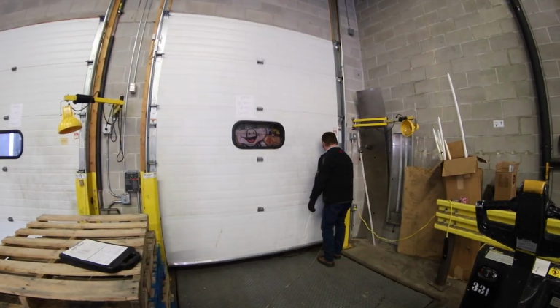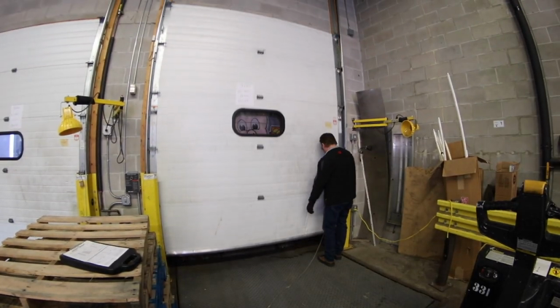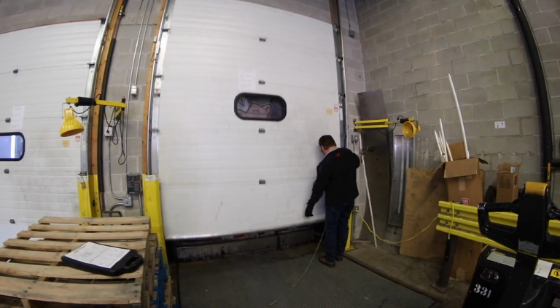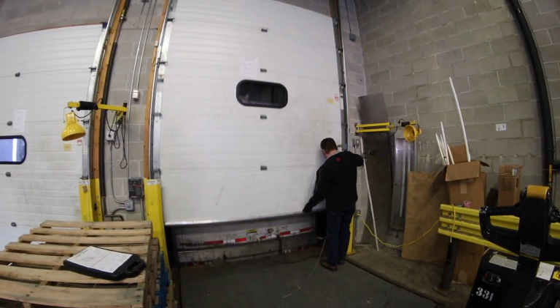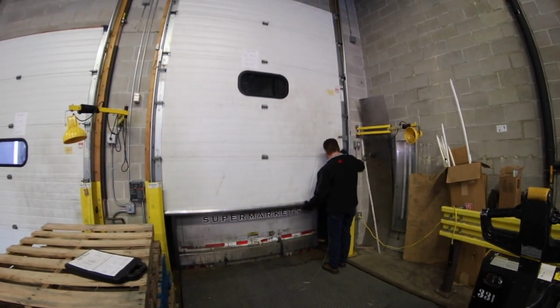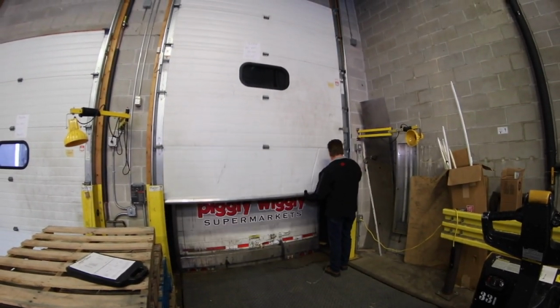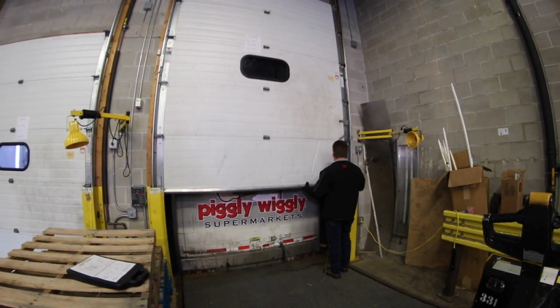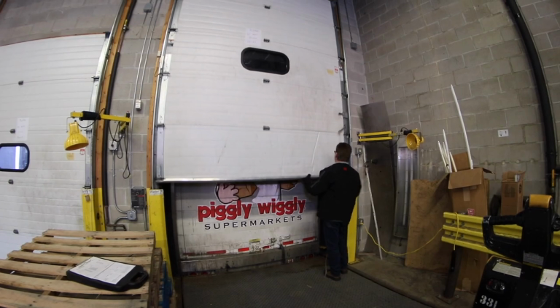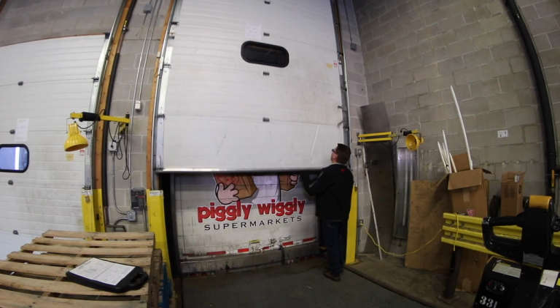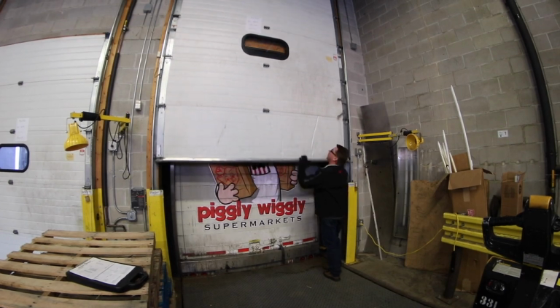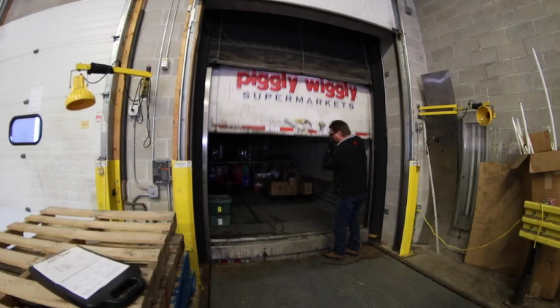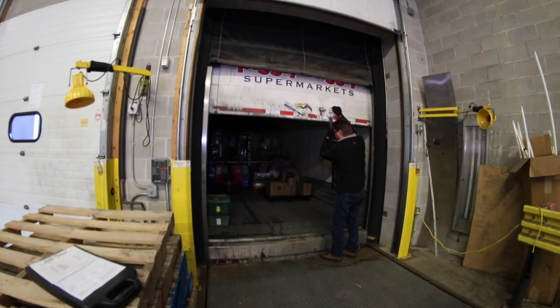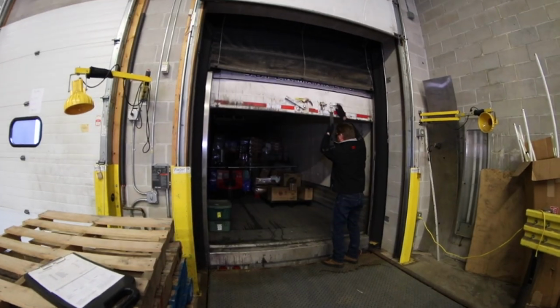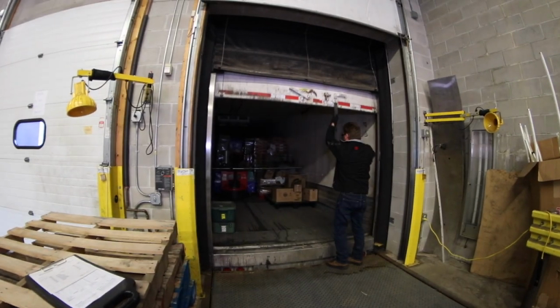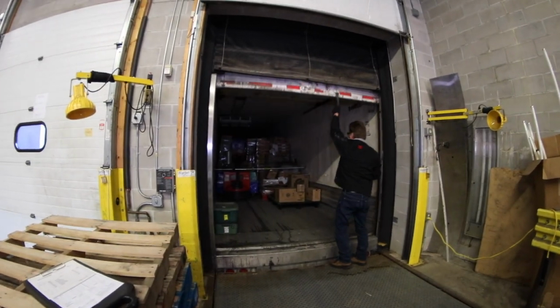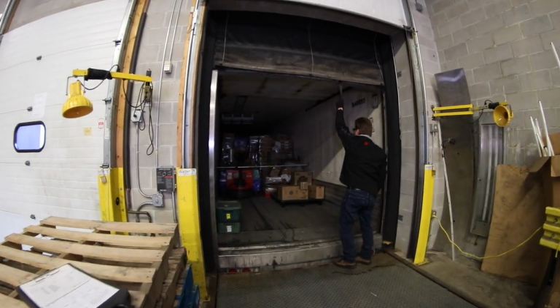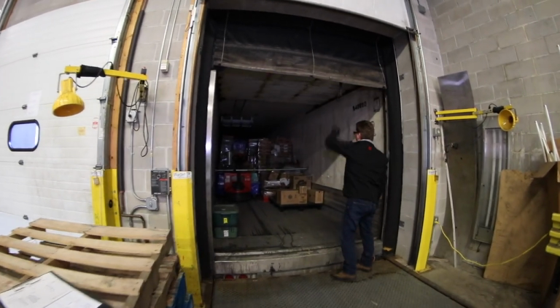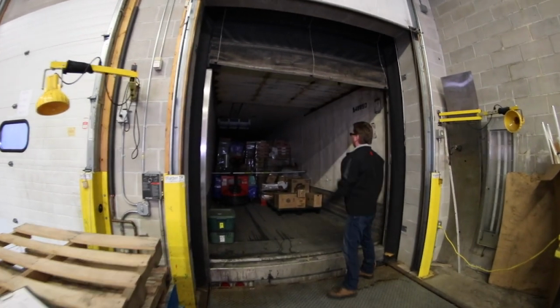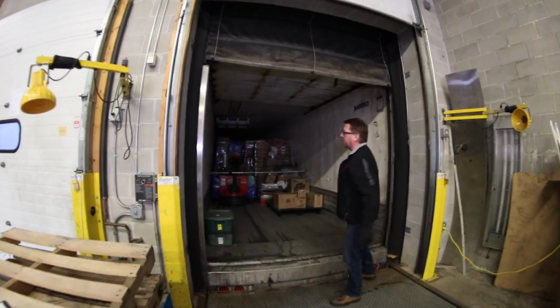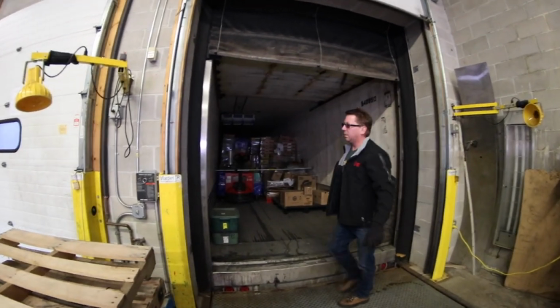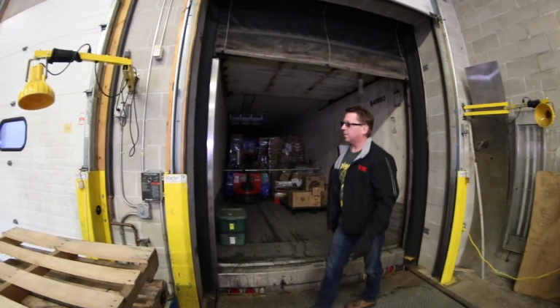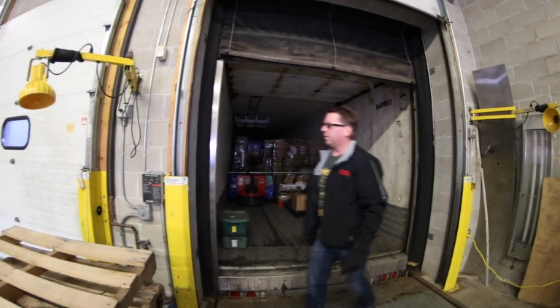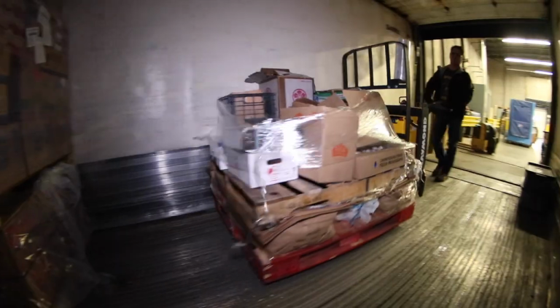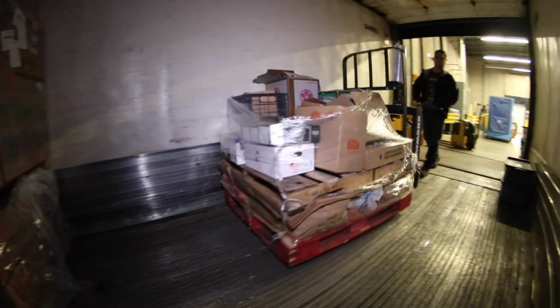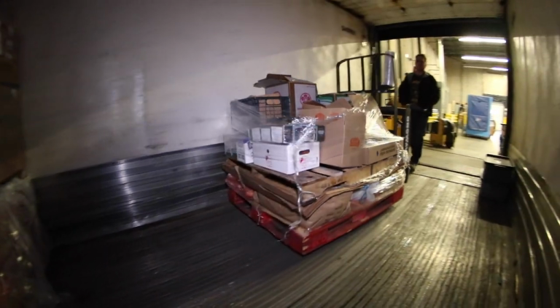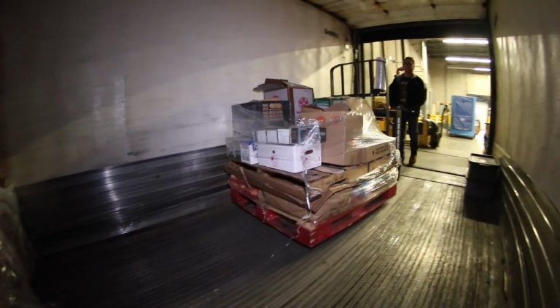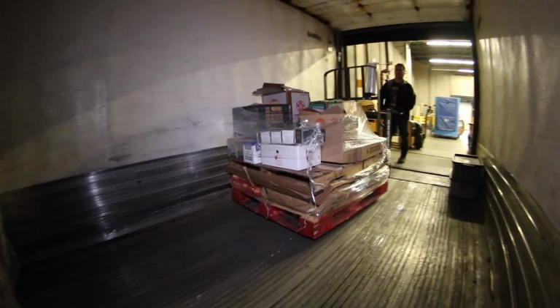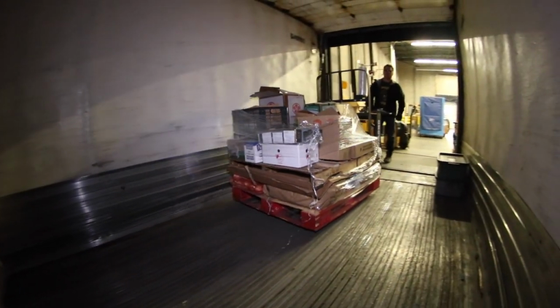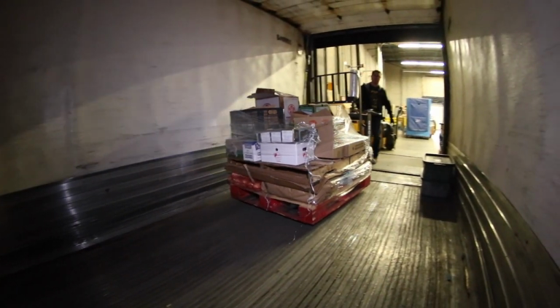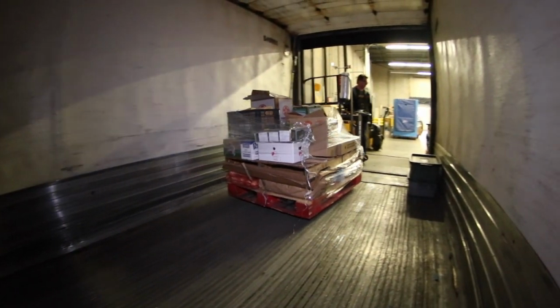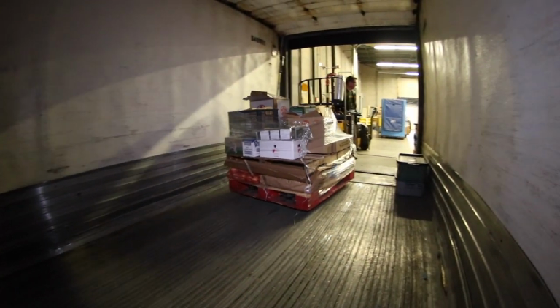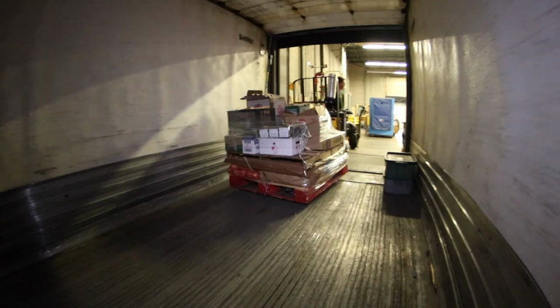Once arrived at the store, the driver then removes the pallets from the truck and makes the delivery to the customer.